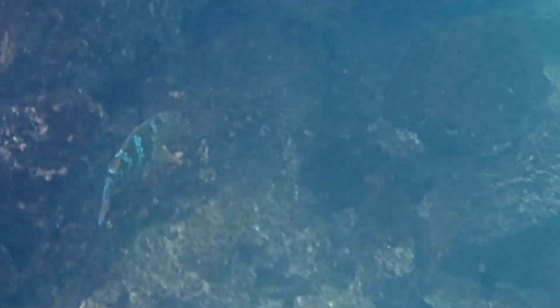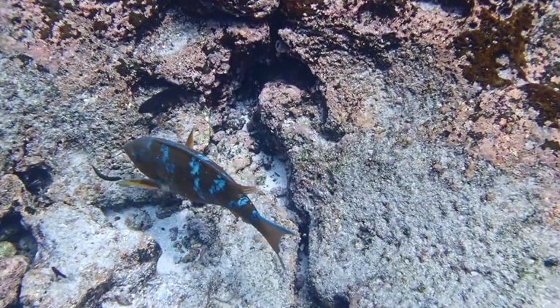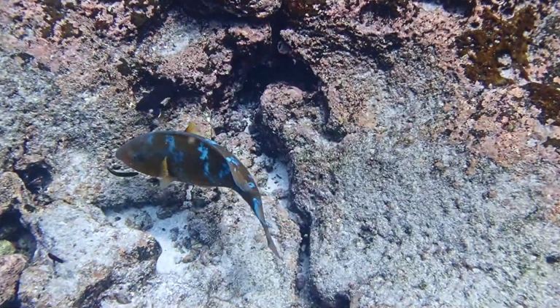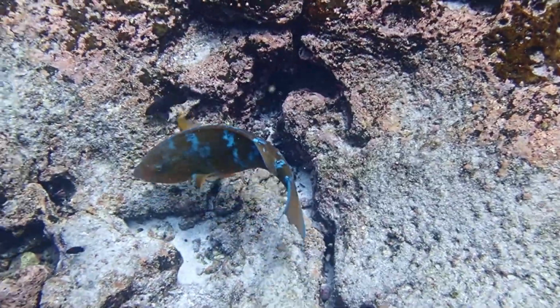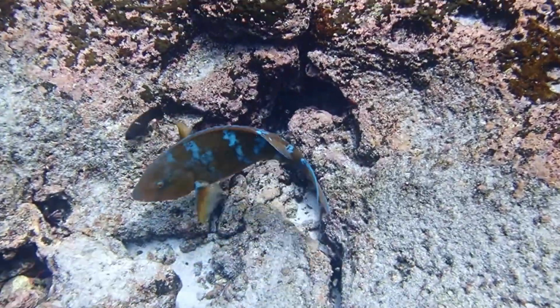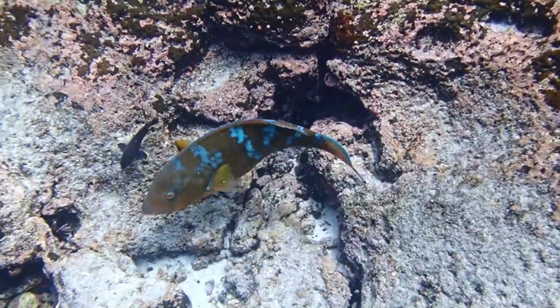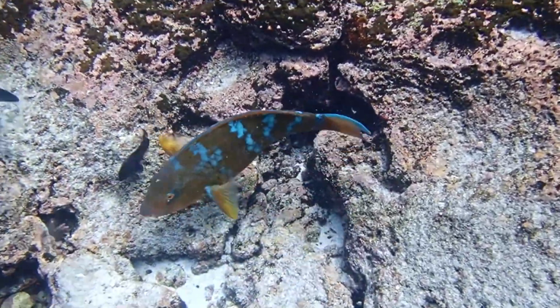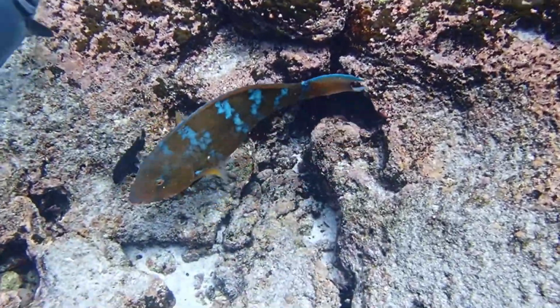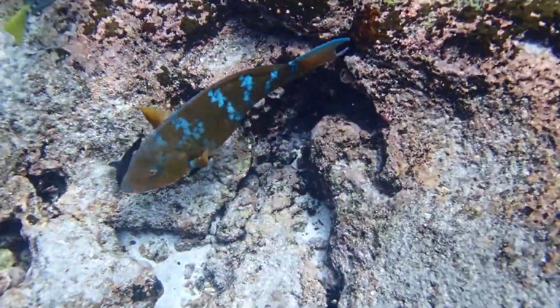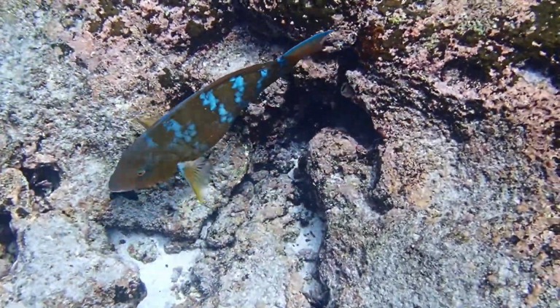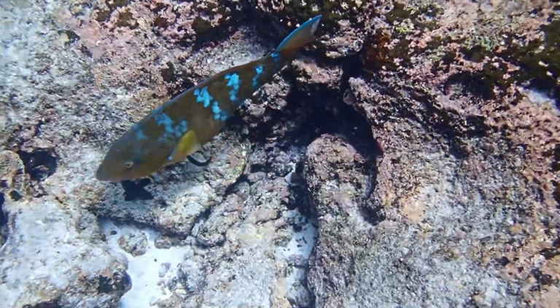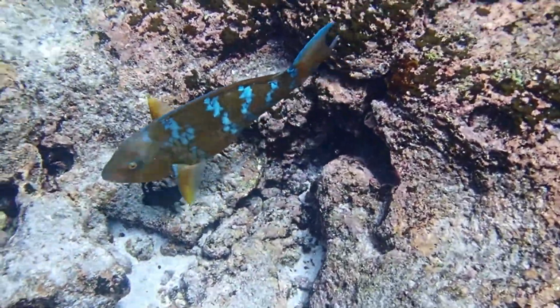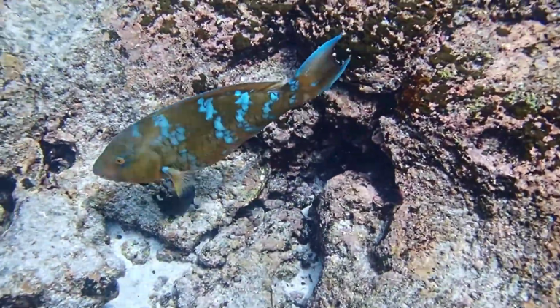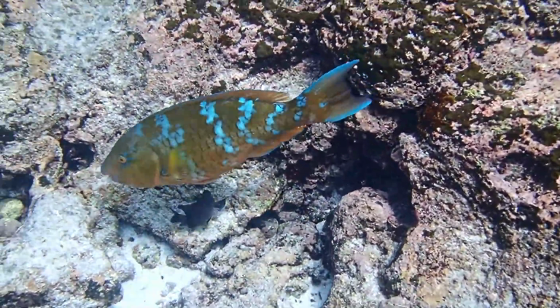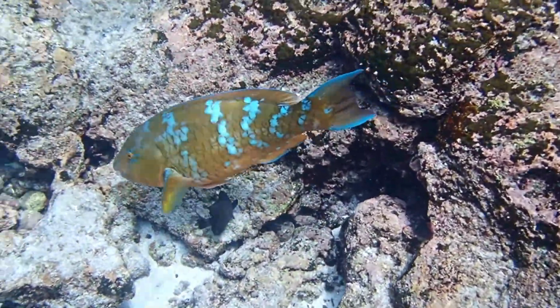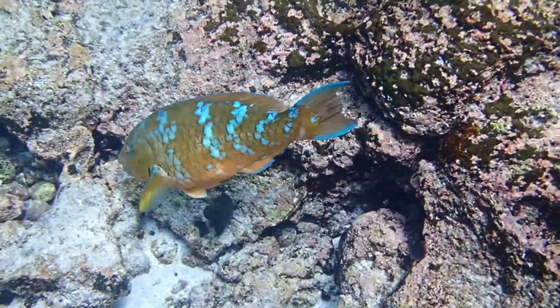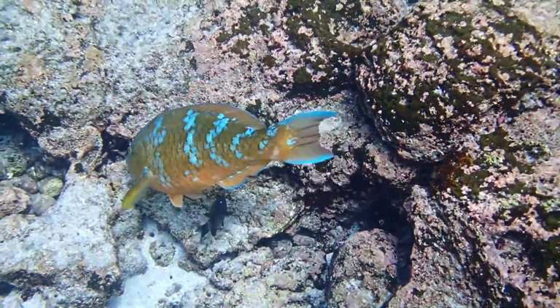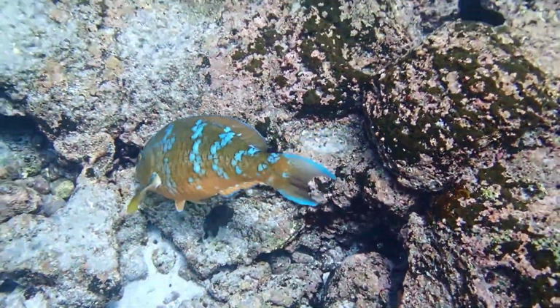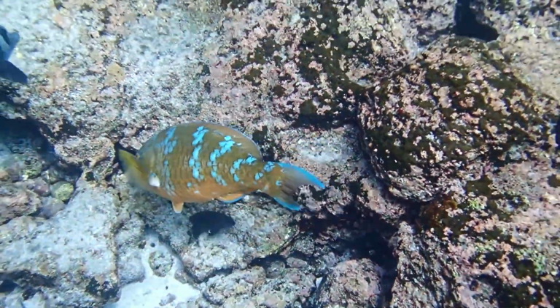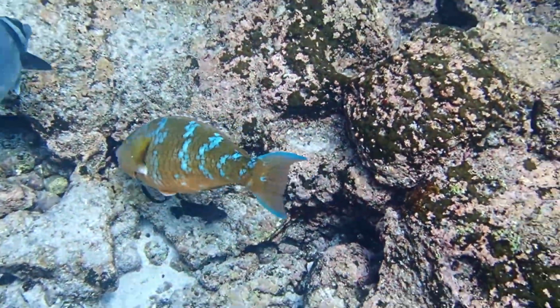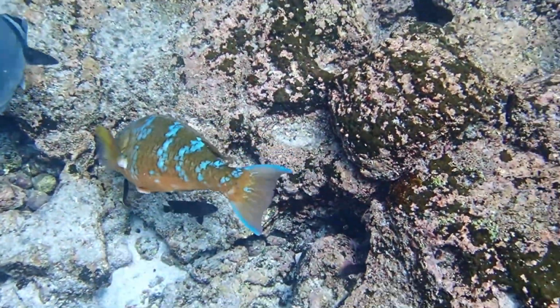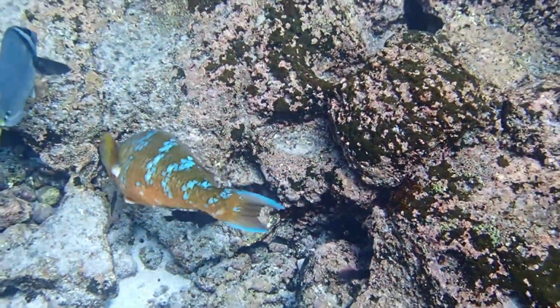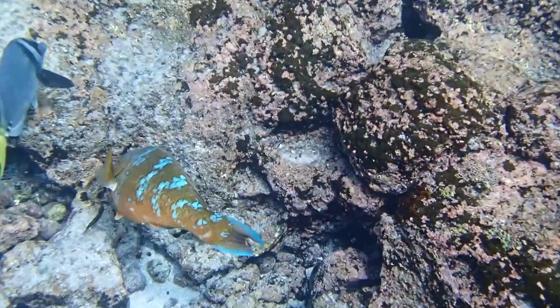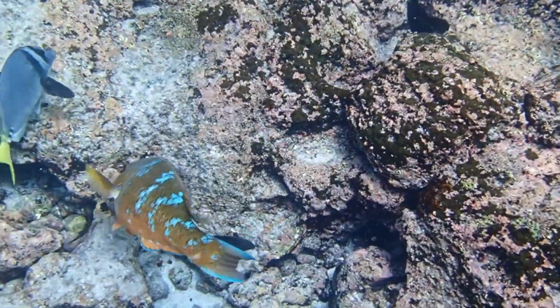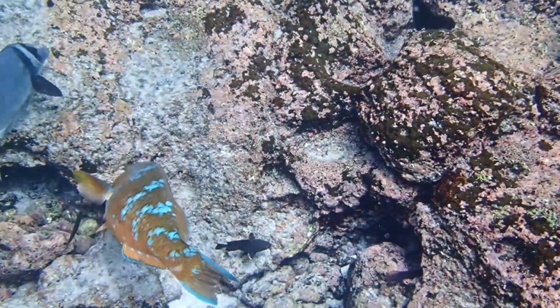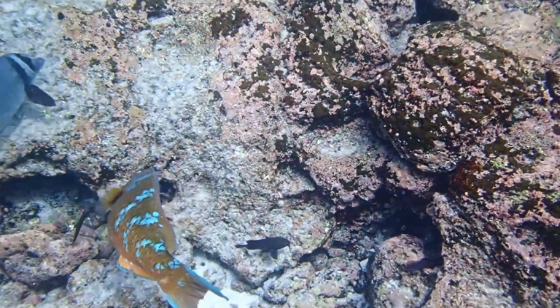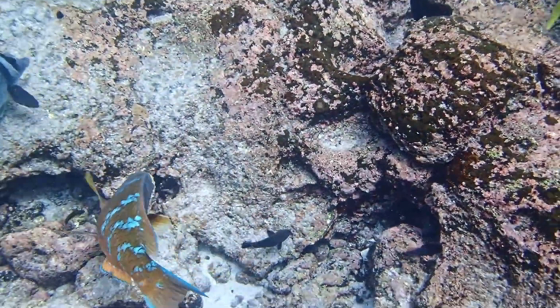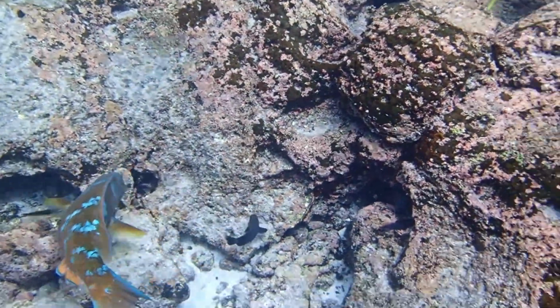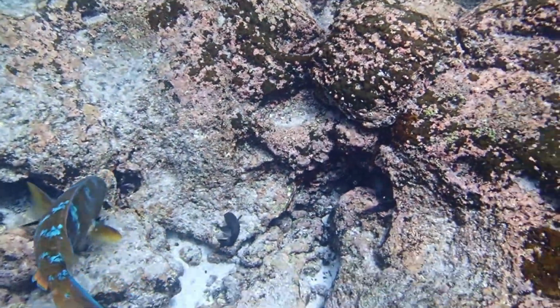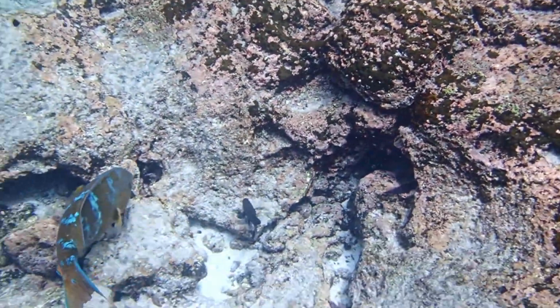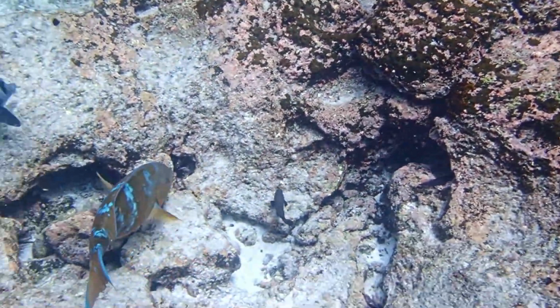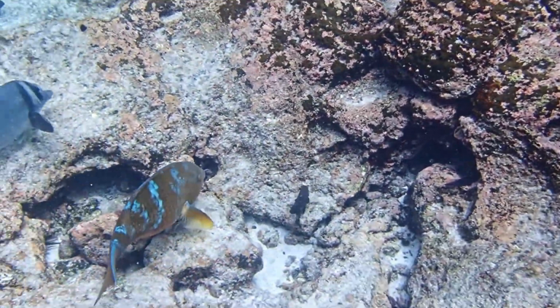They are sometimes fished for consumption and can grow to around 30 inches long.